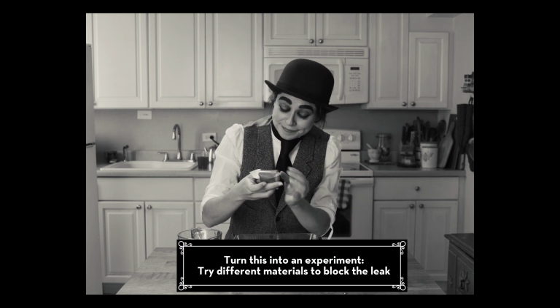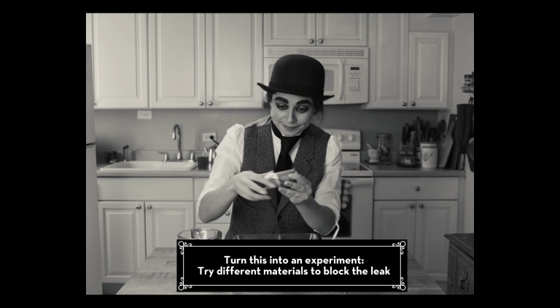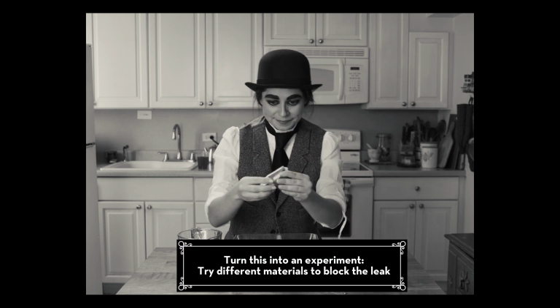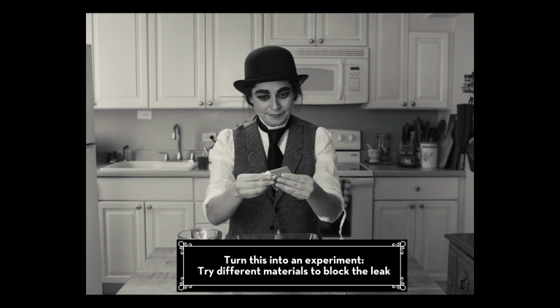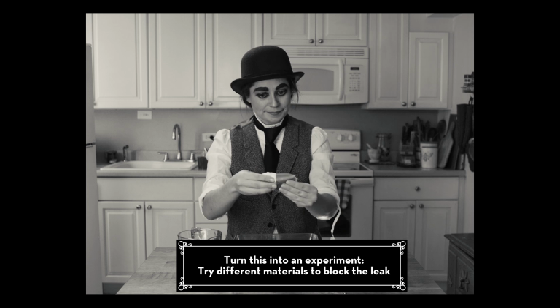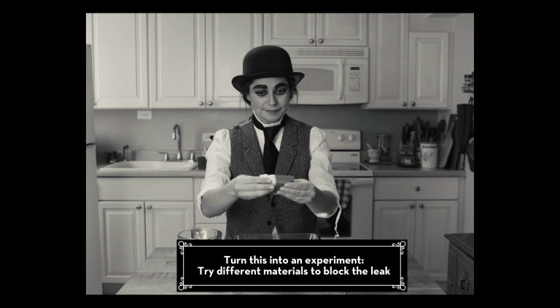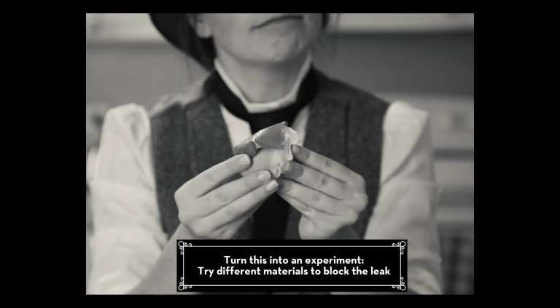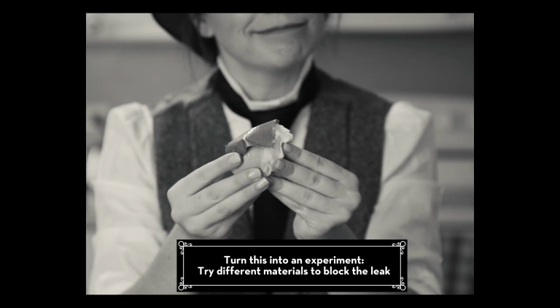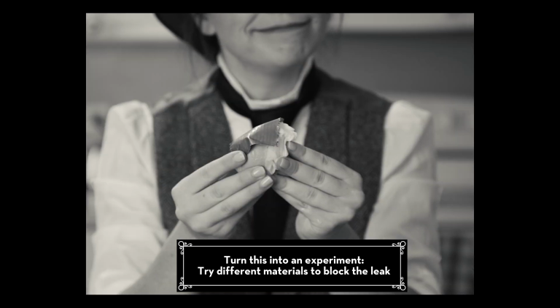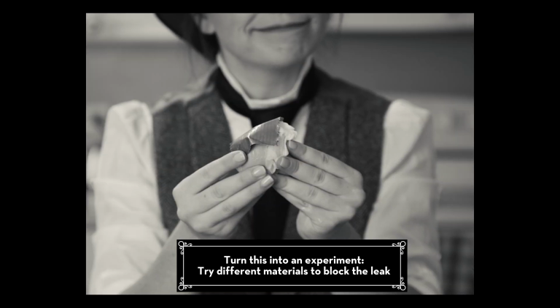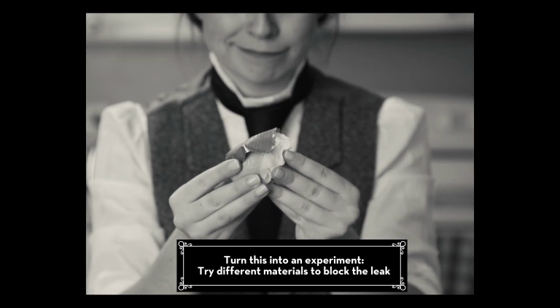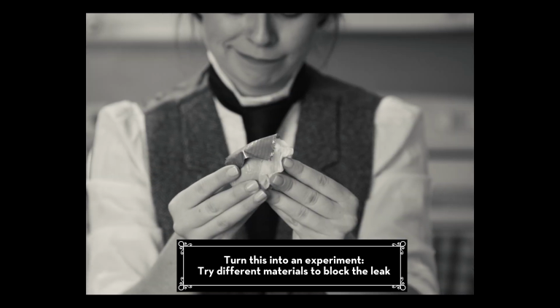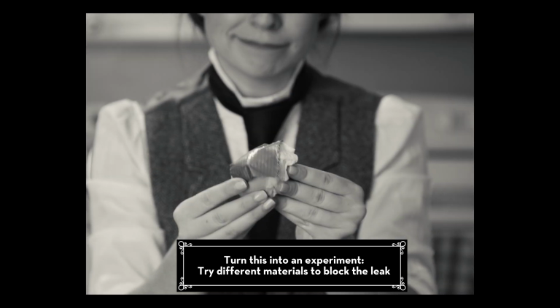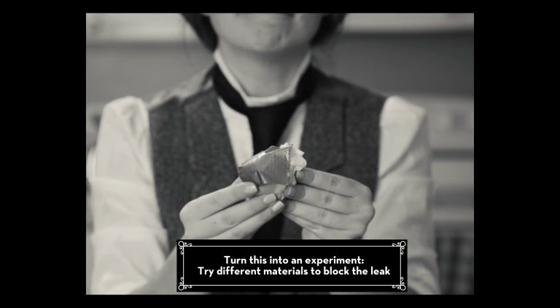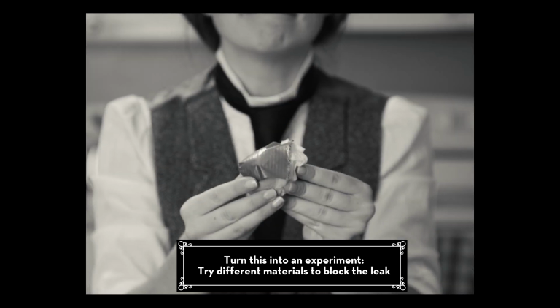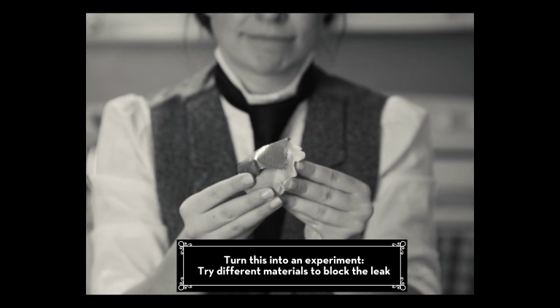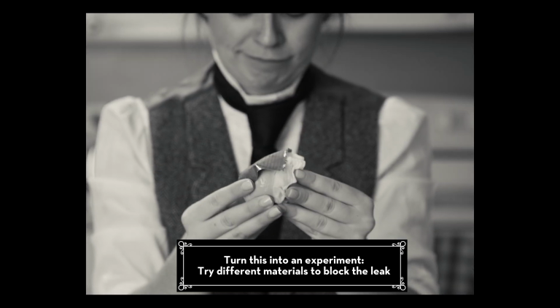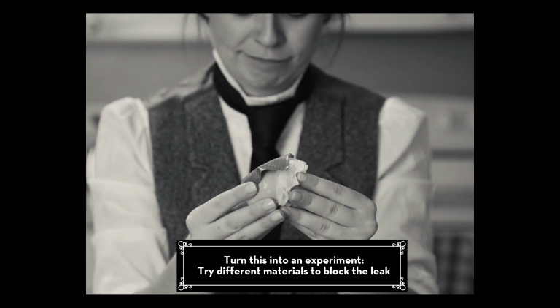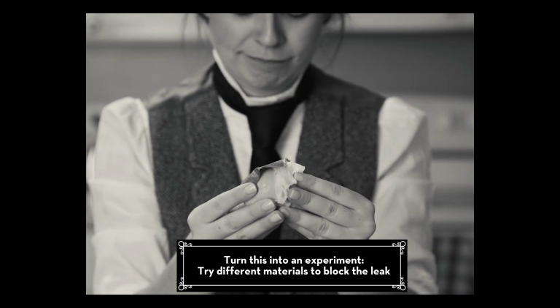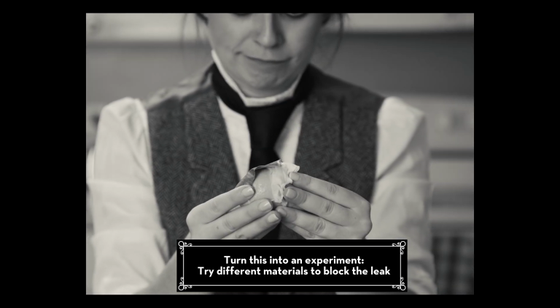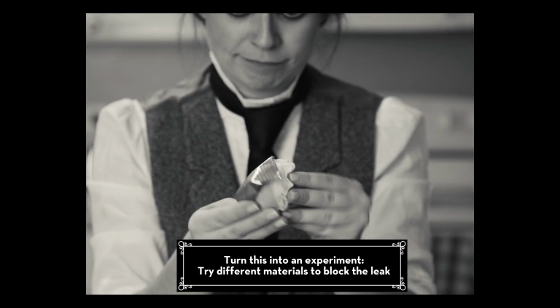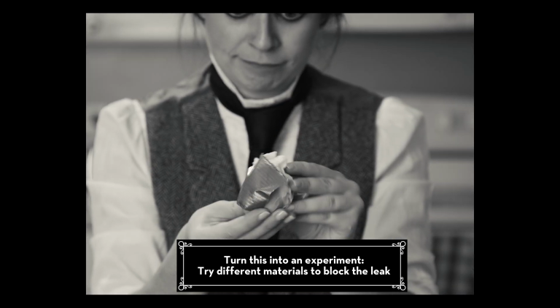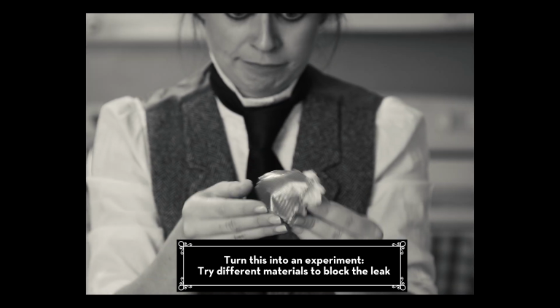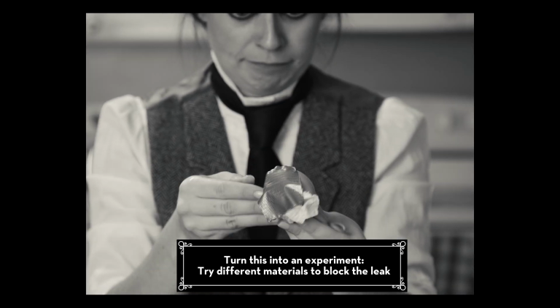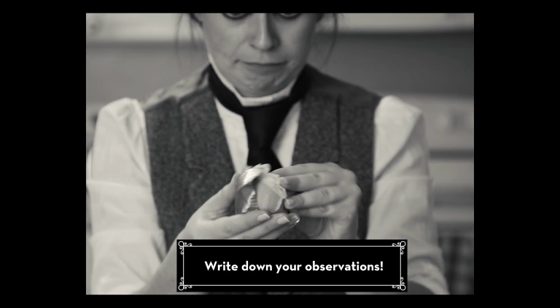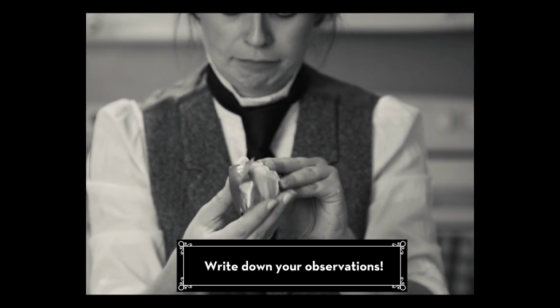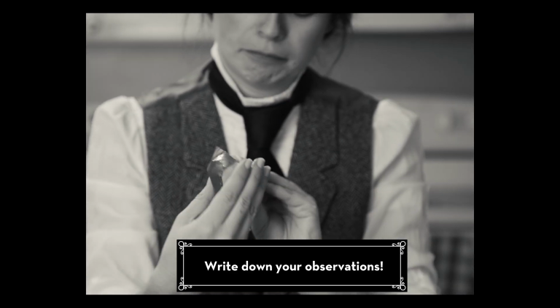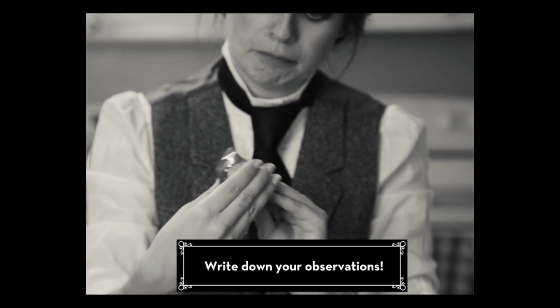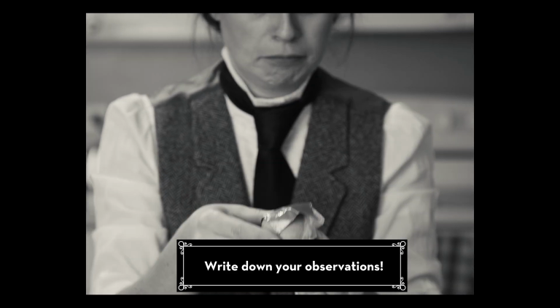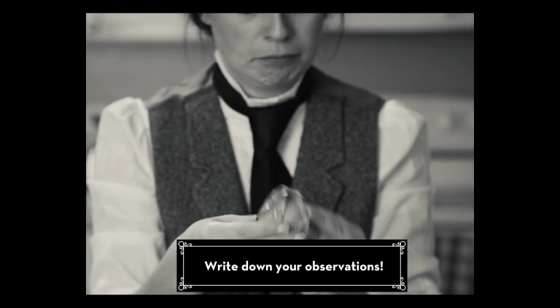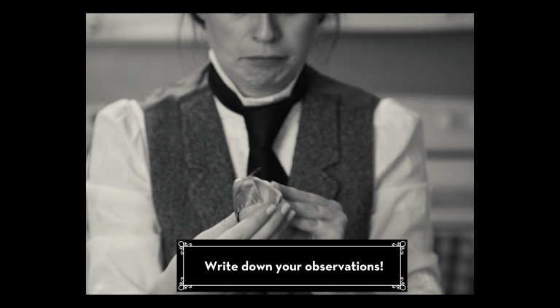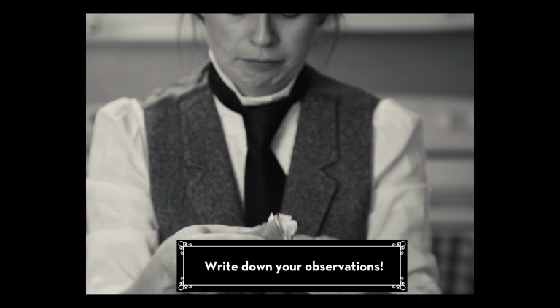It forms a barrier so liquid cannot flow. To make this demo an experiment, try blocking the leak with different materials and take notes on what you discover.